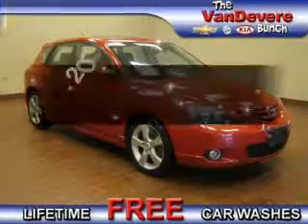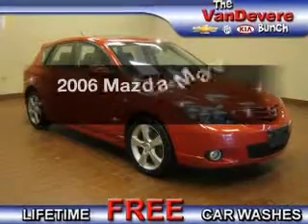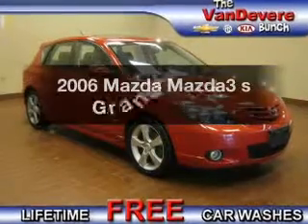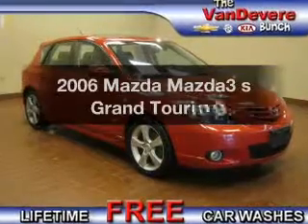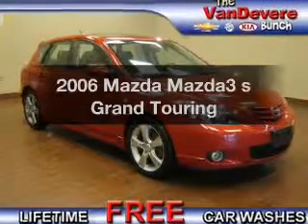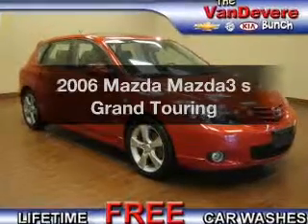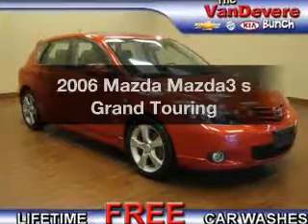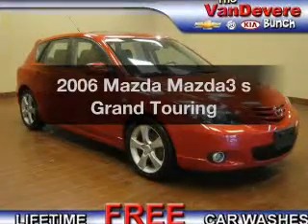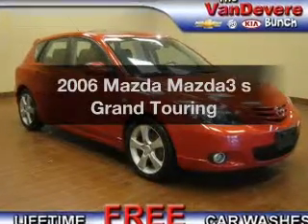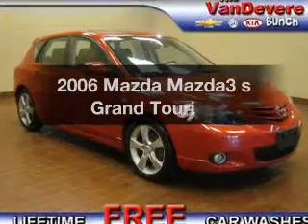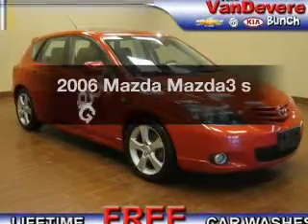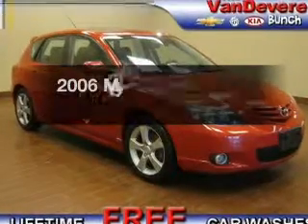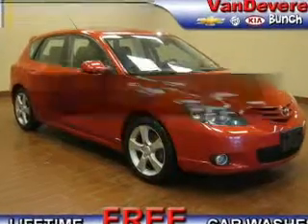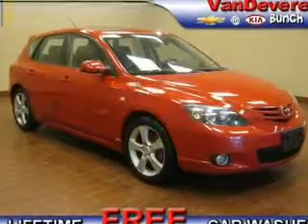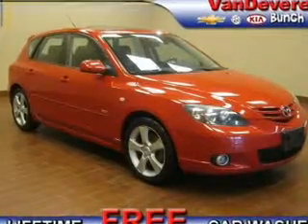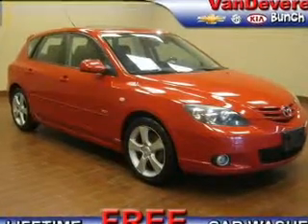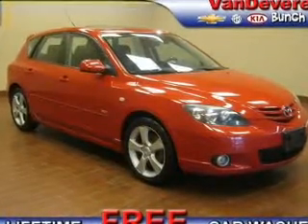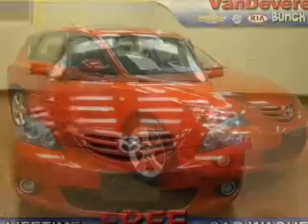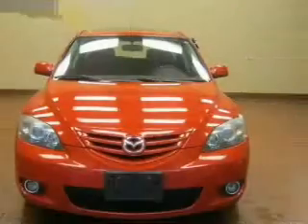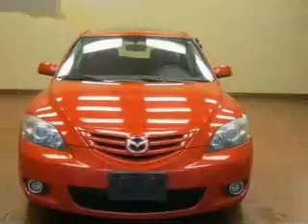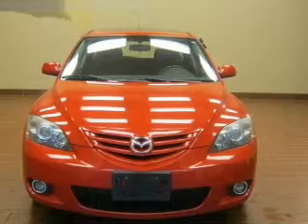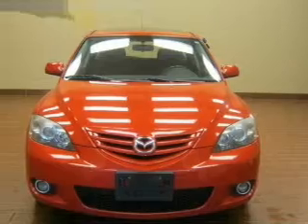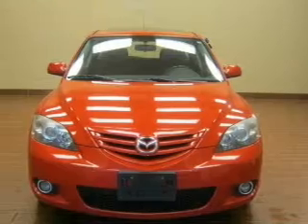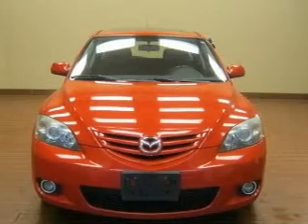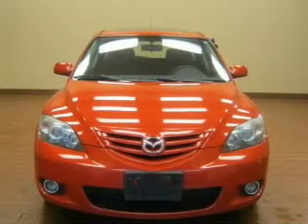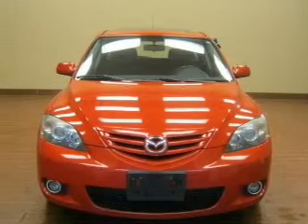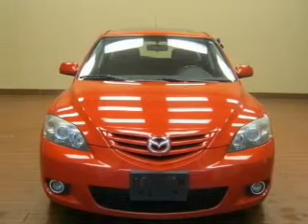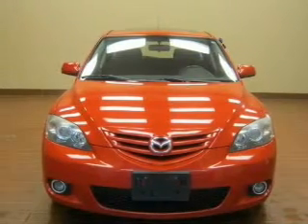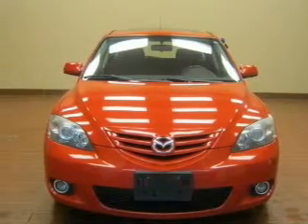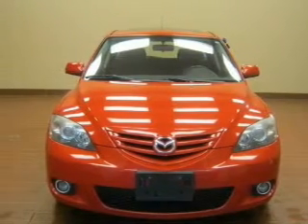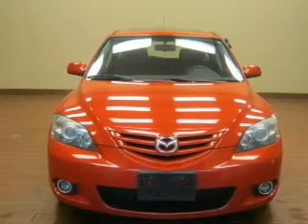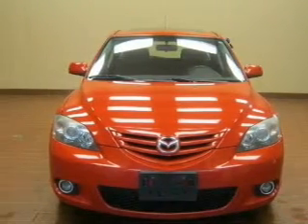Imagine yourself in this 2006 Mazda Mazda 3. If you're looking for a first-rate auto, this one could be yours today.